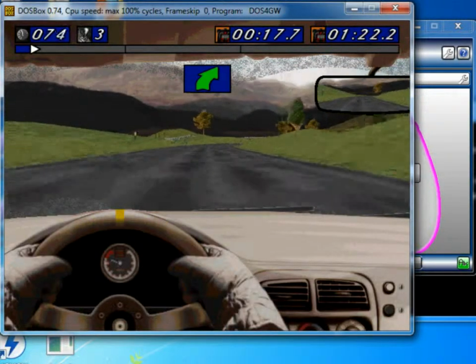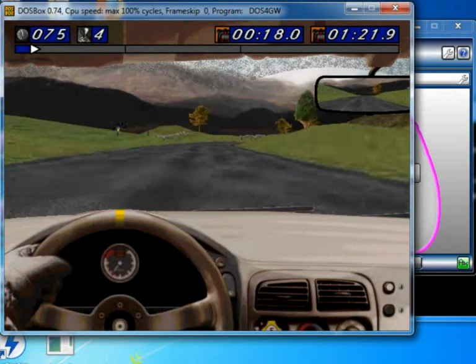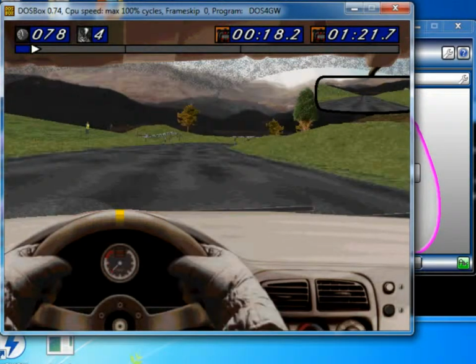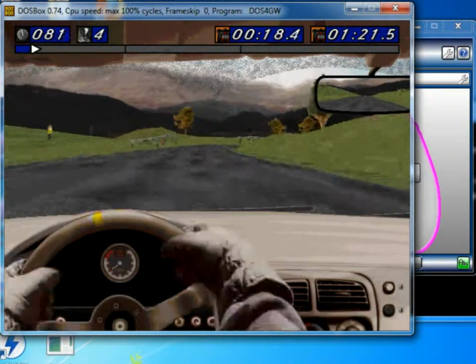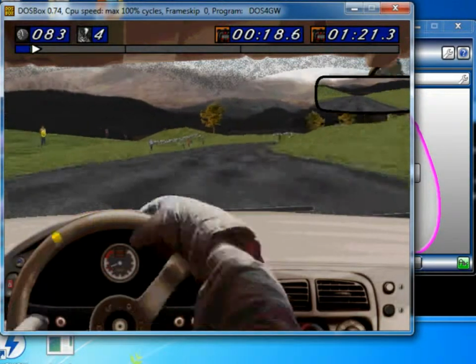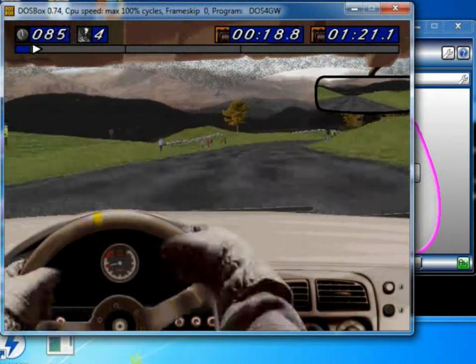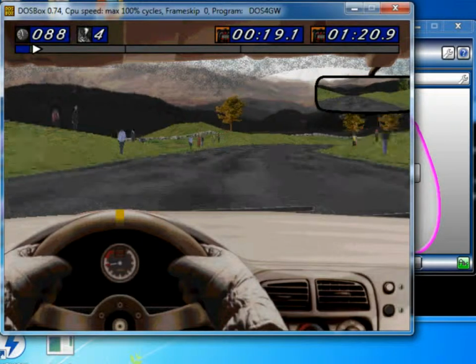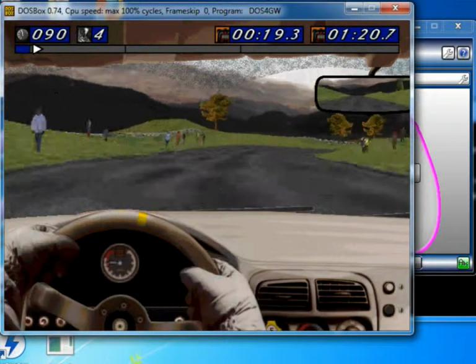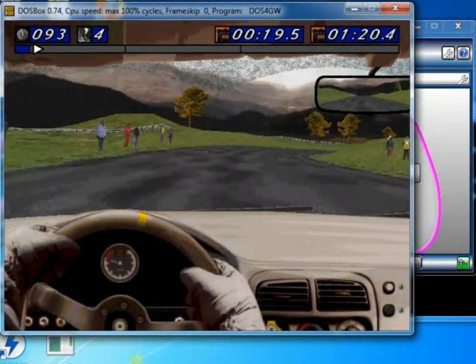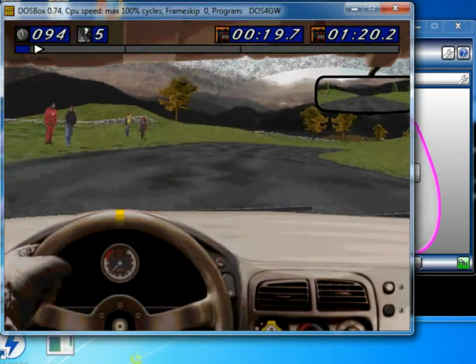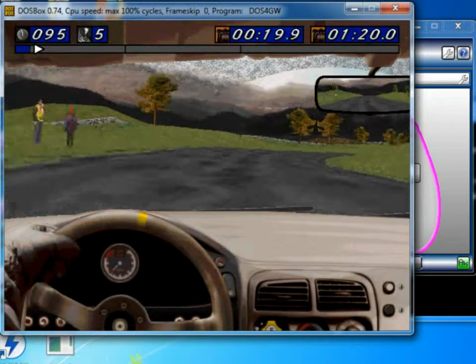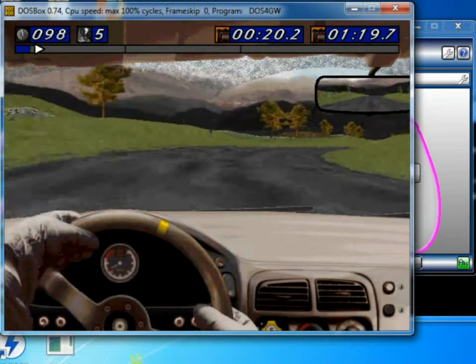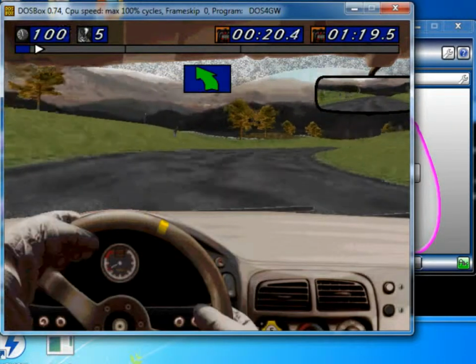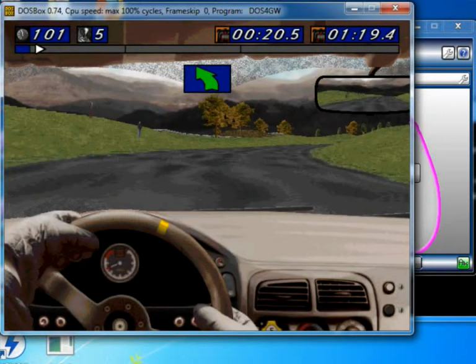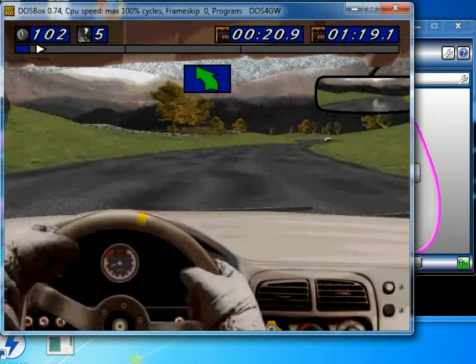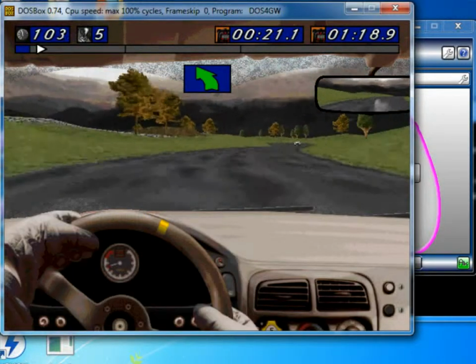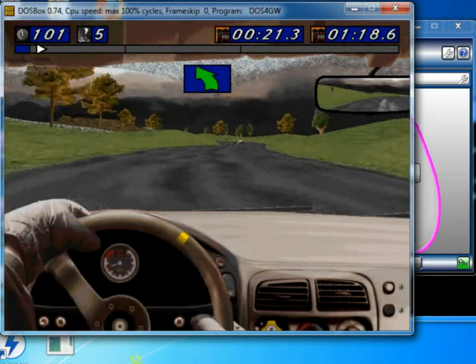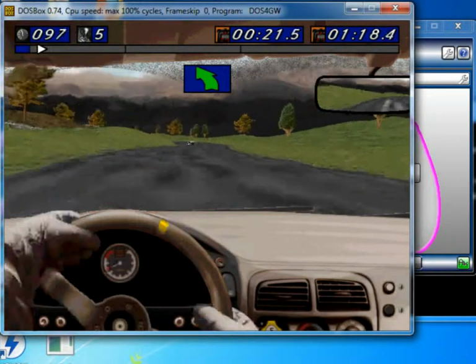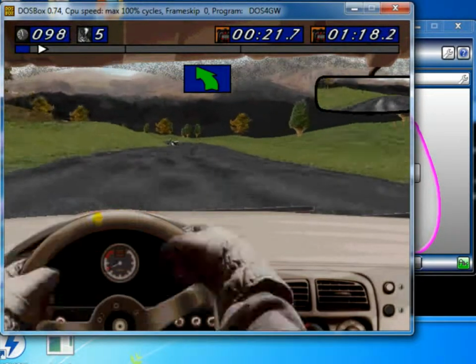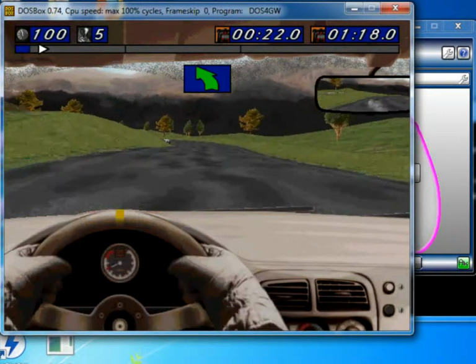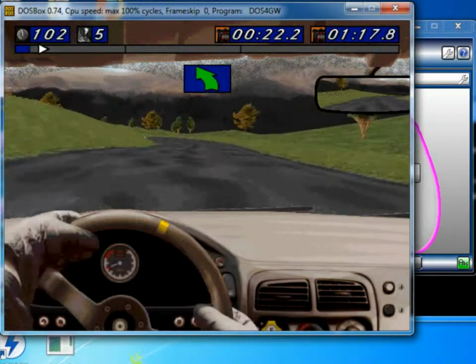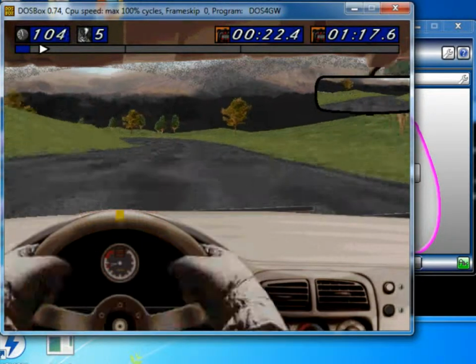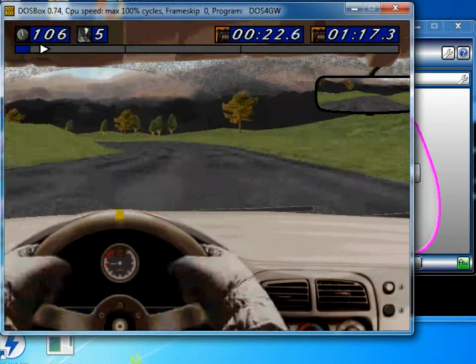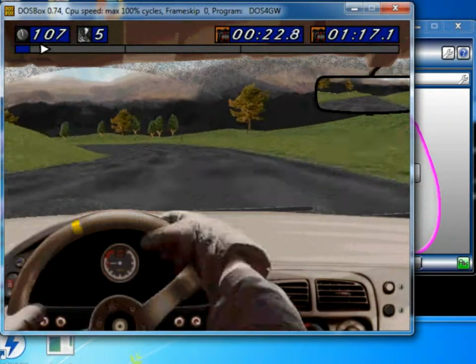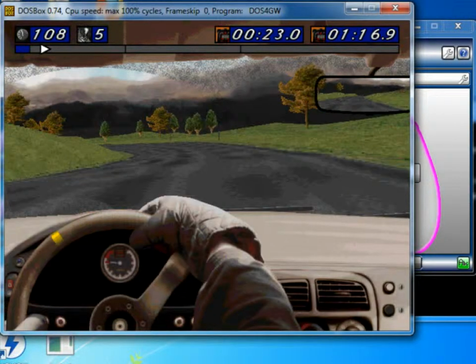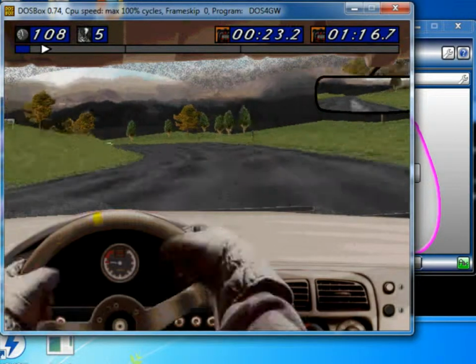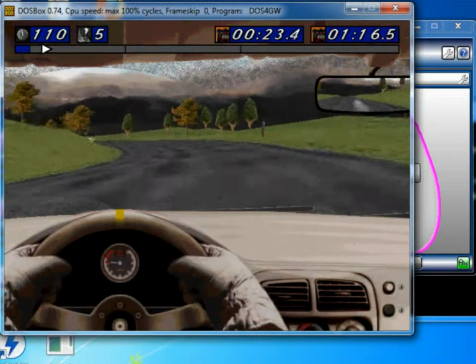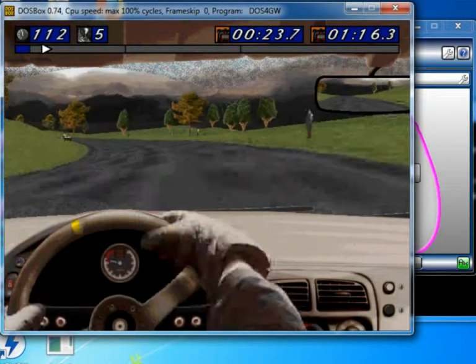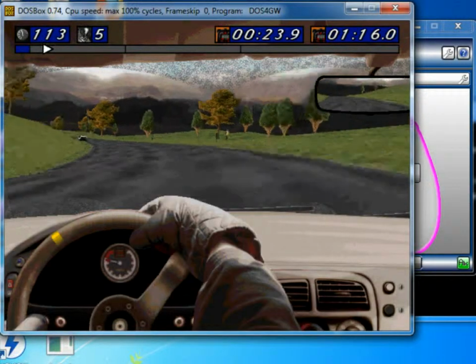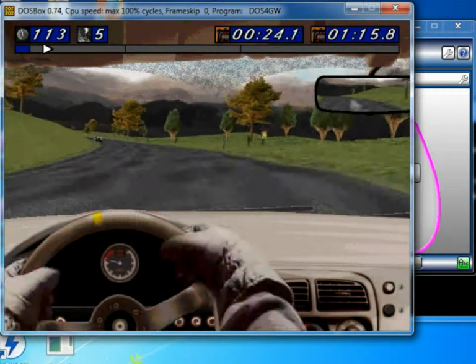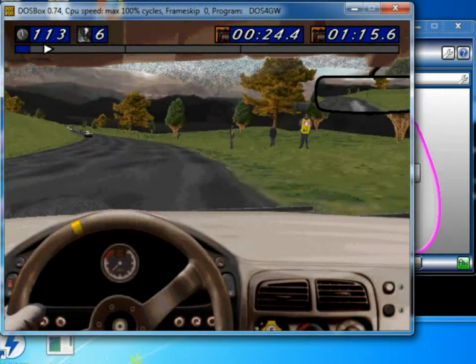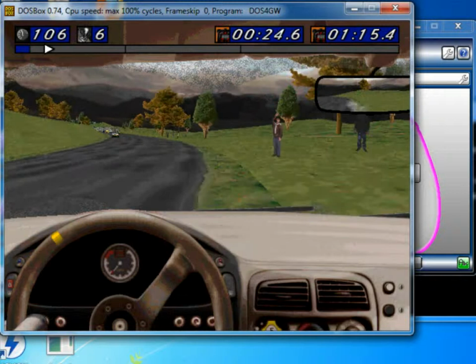So that's the result. I'm now playing this old DOS game with an Xbox 360 controller, which is pretty cool.